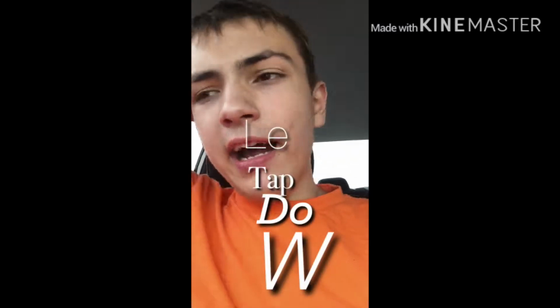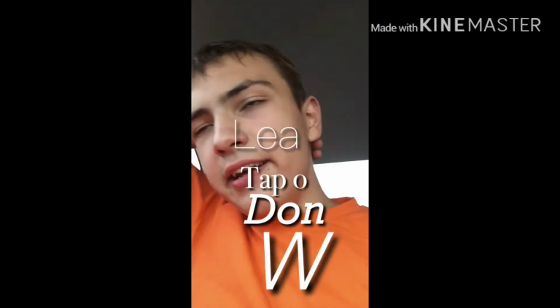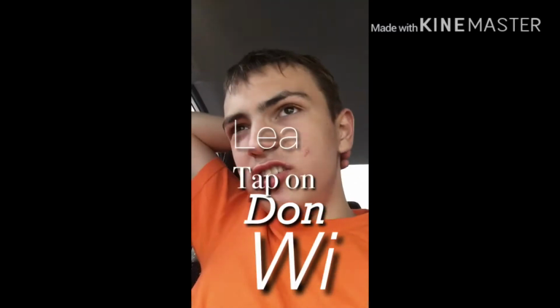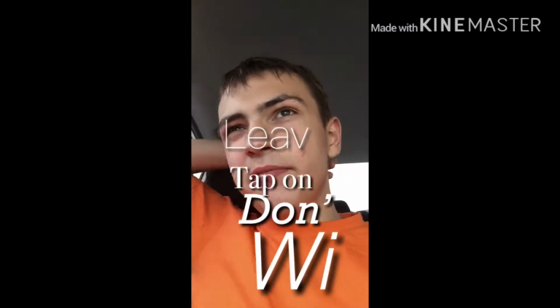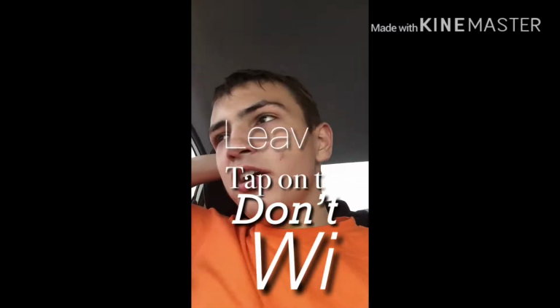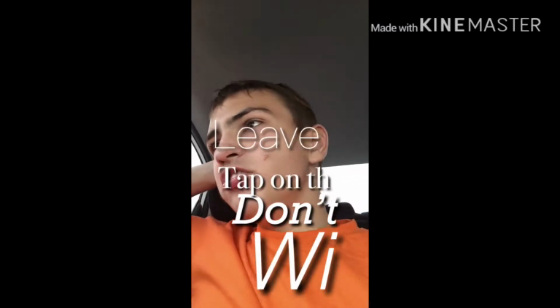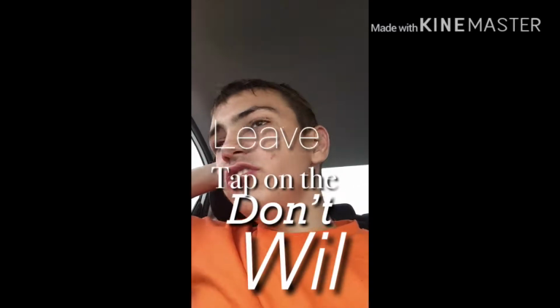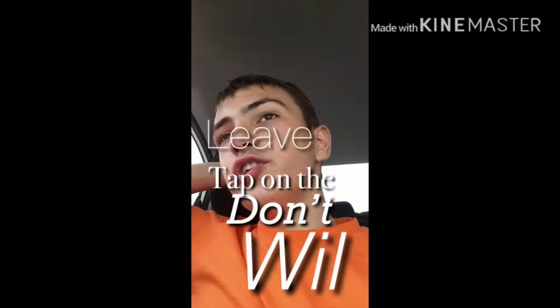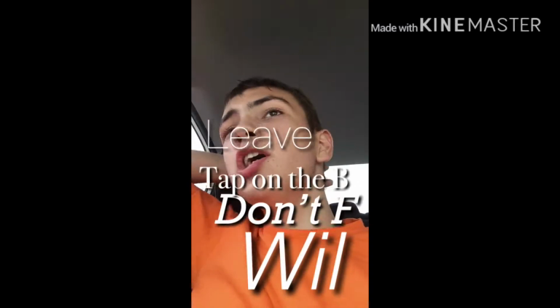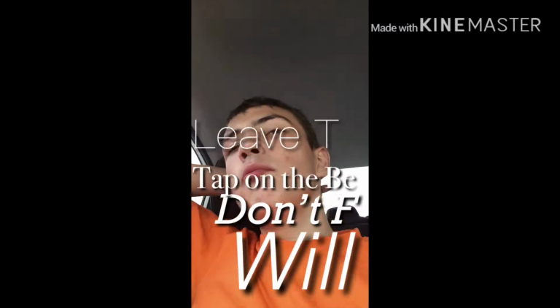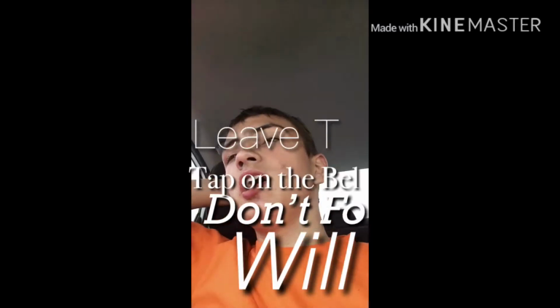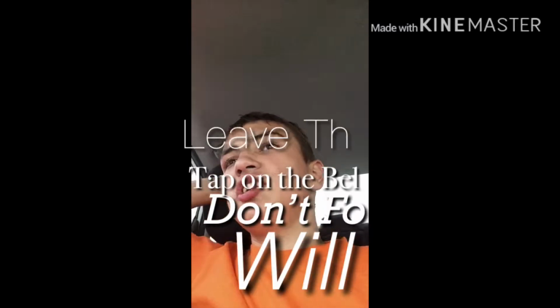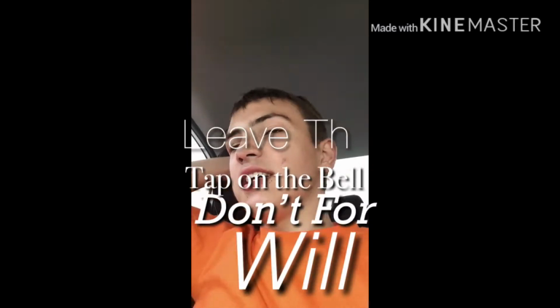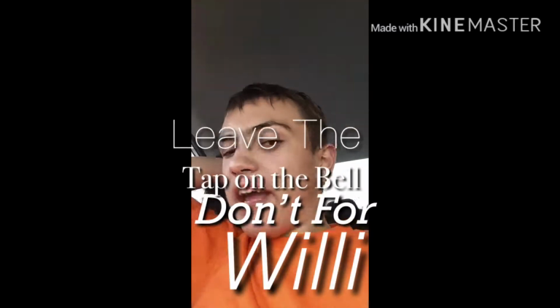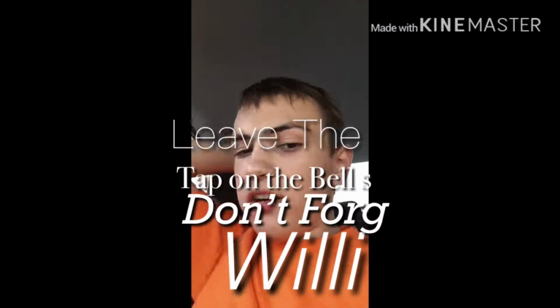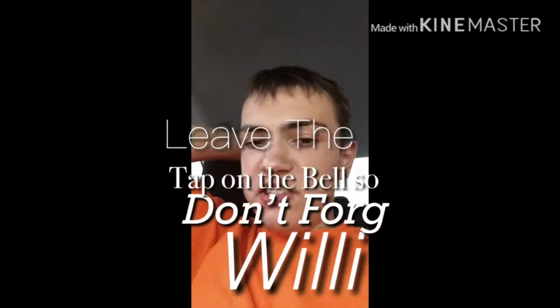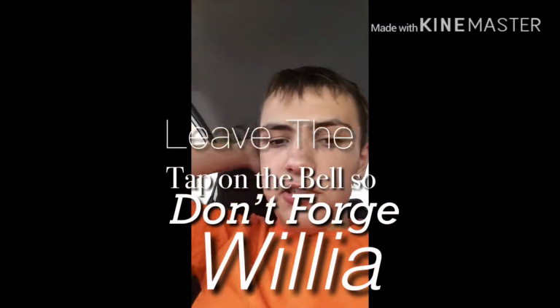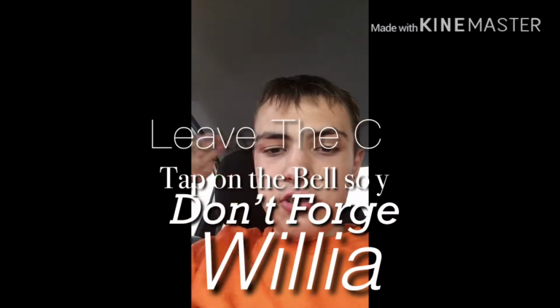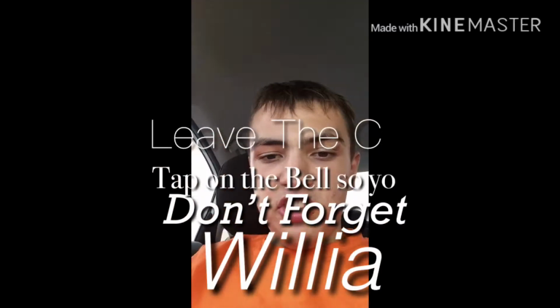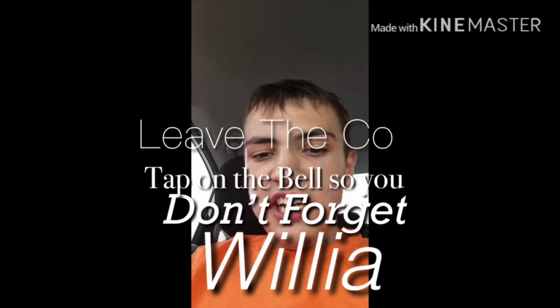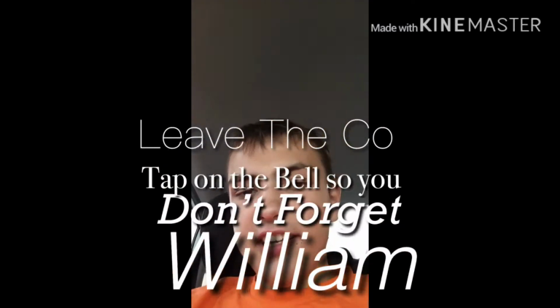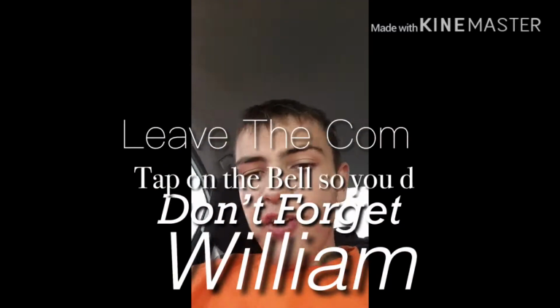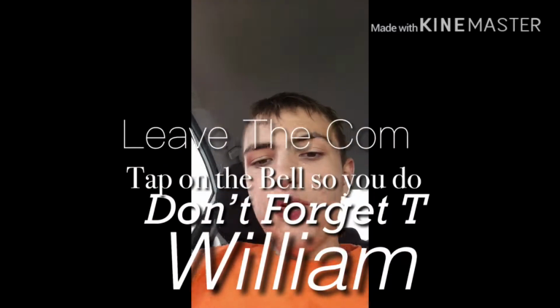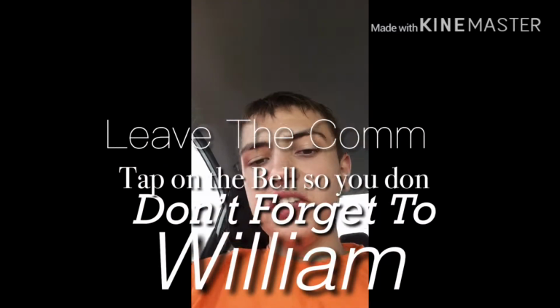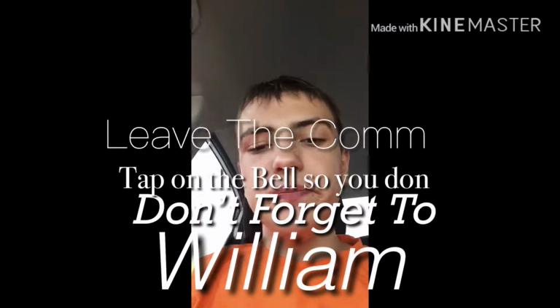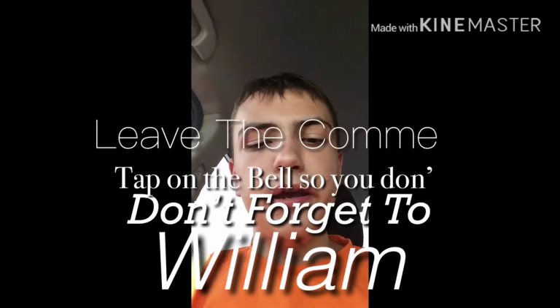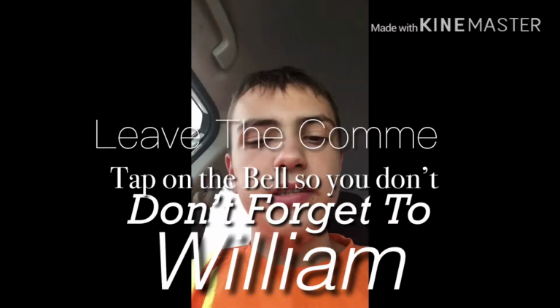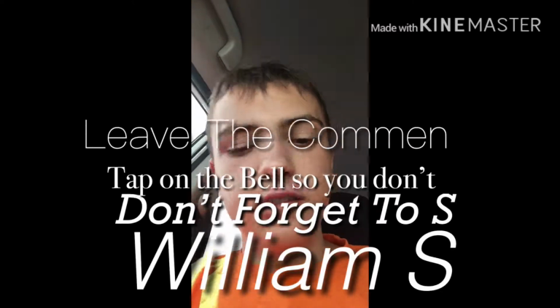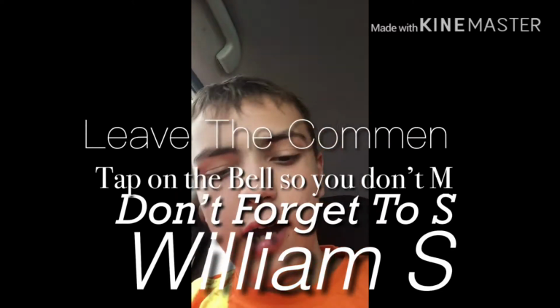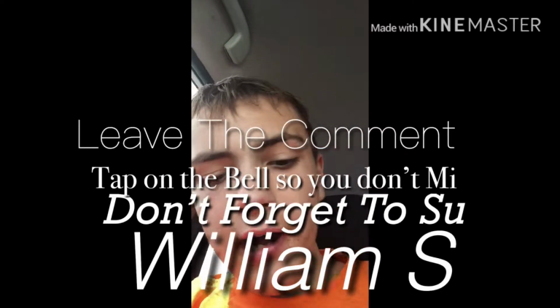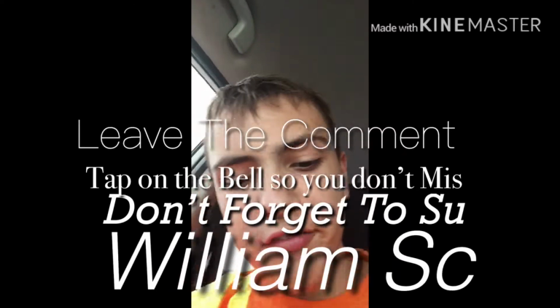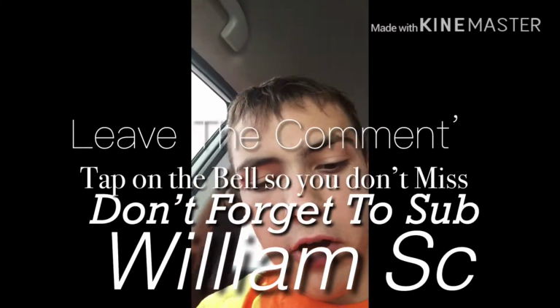Hi YouTubers! You are watching how to check your voicemail on your iPhone.